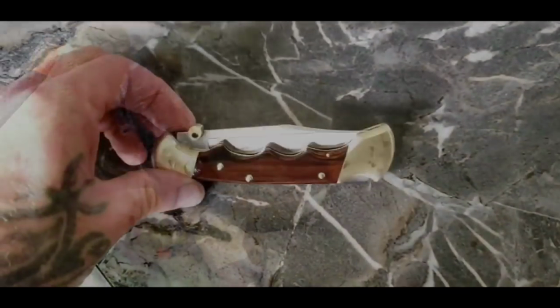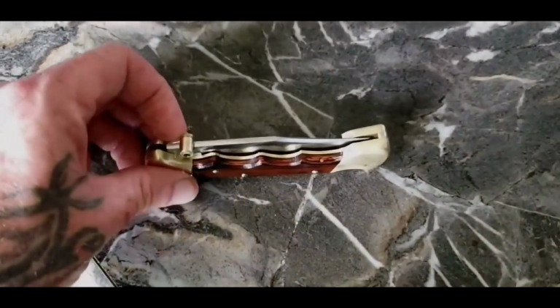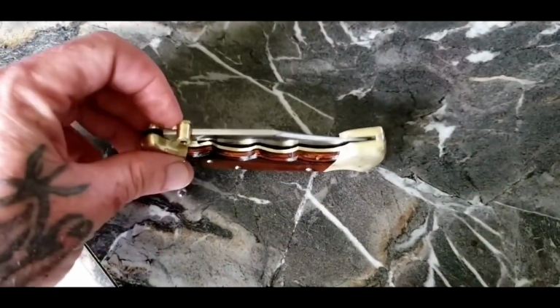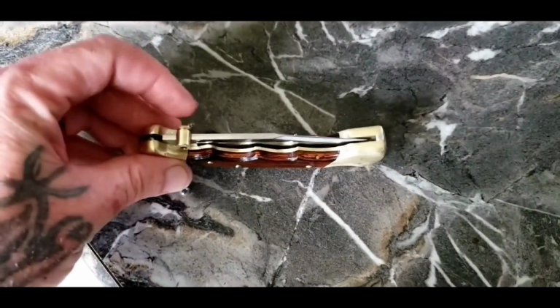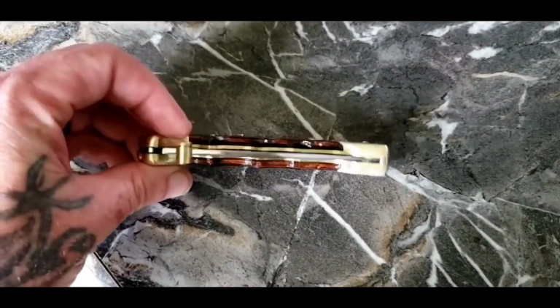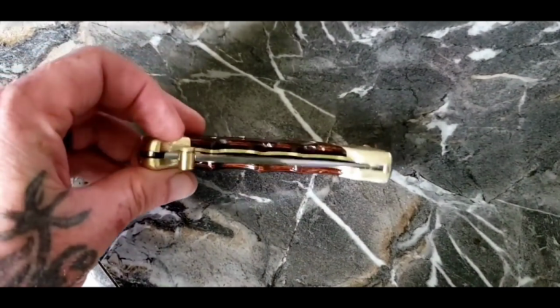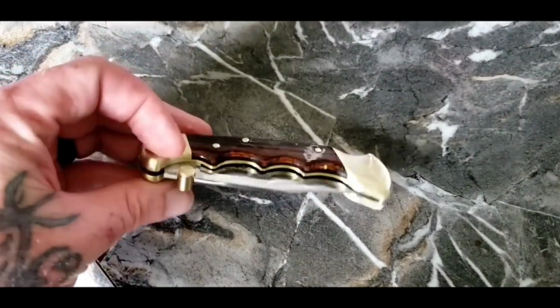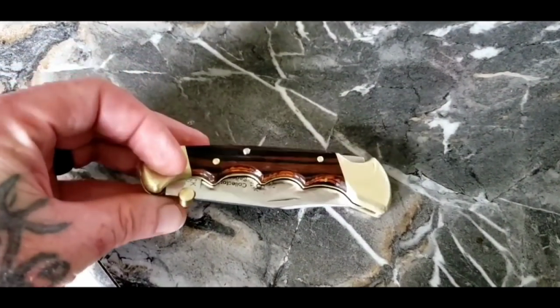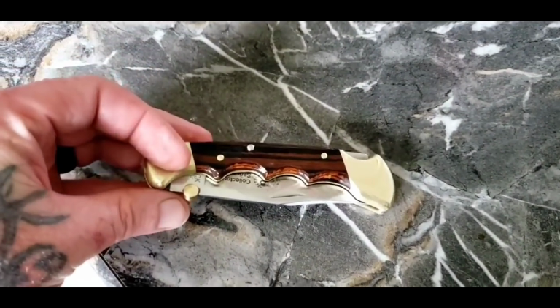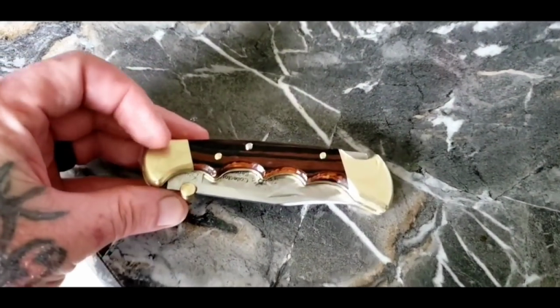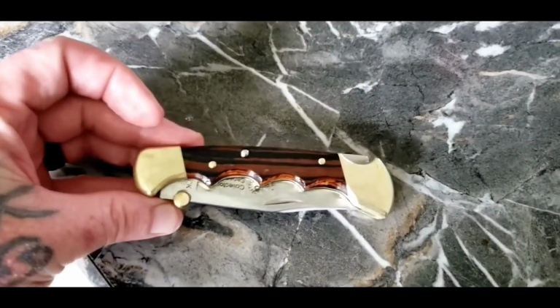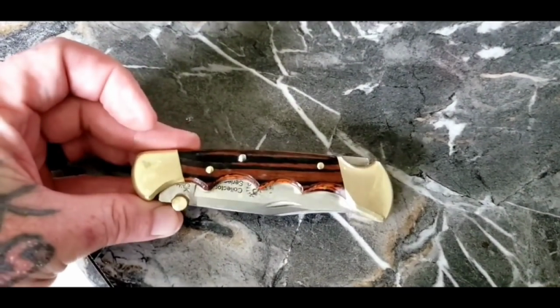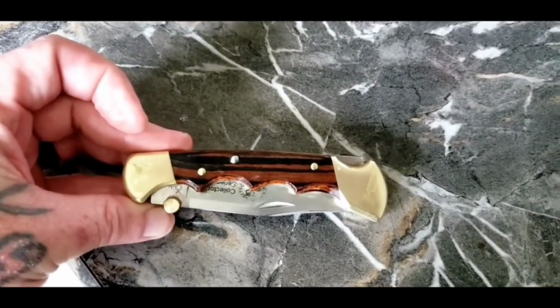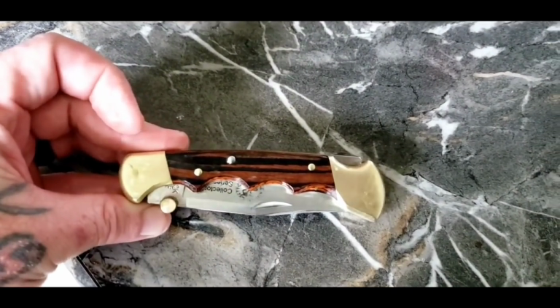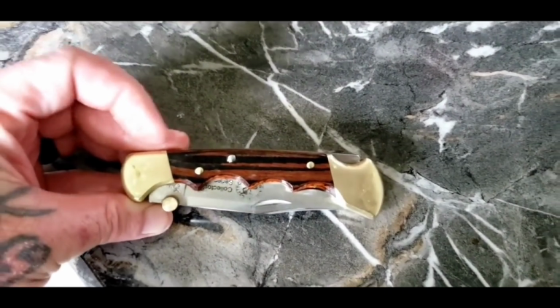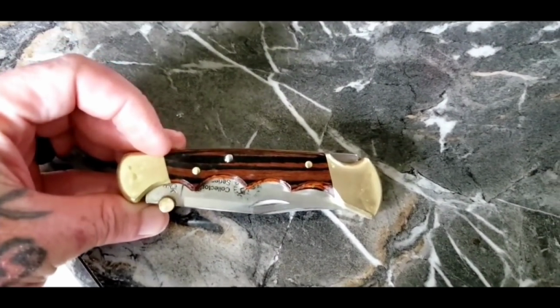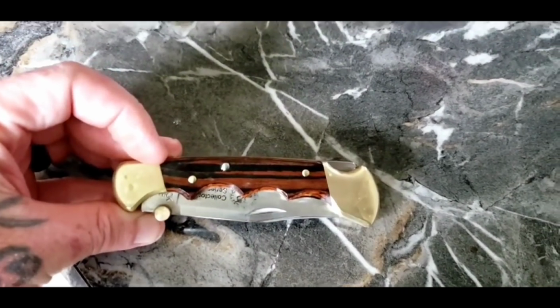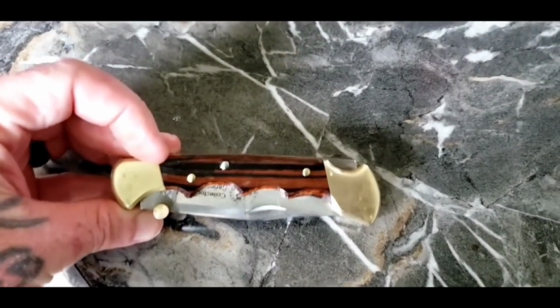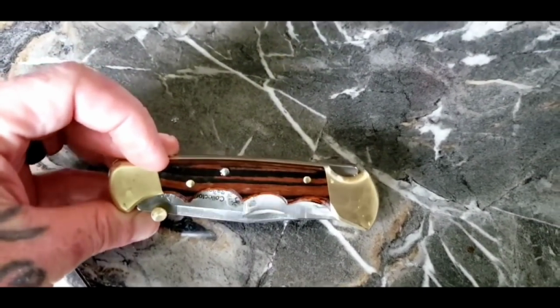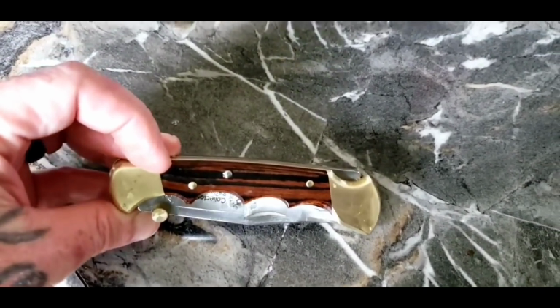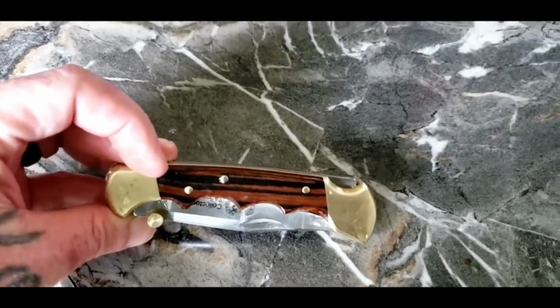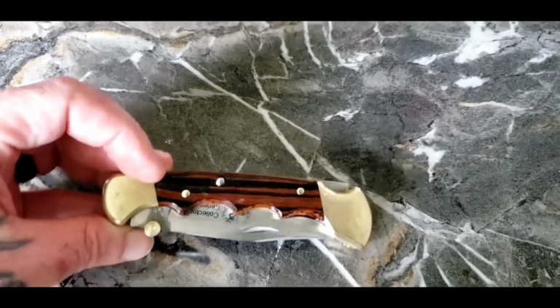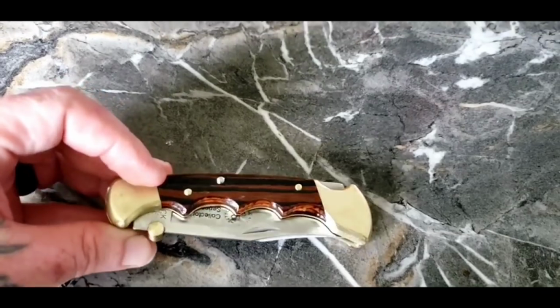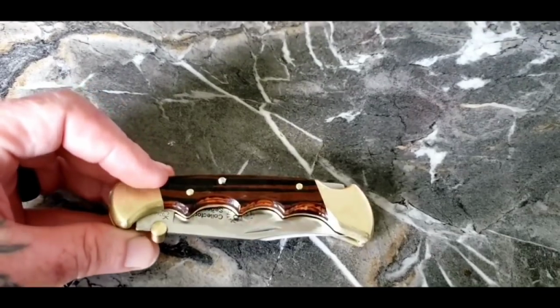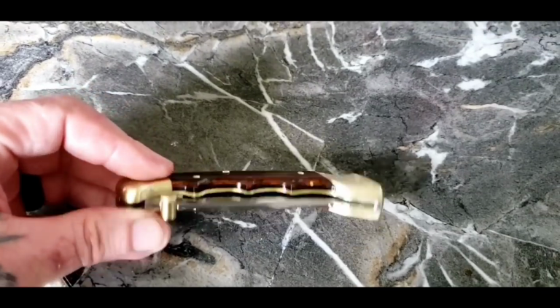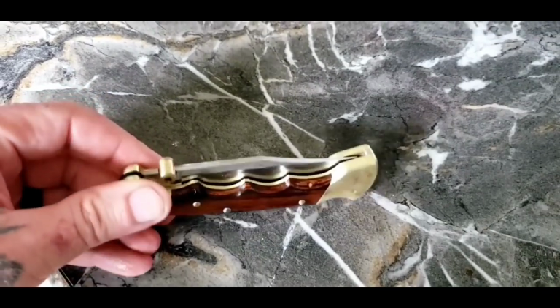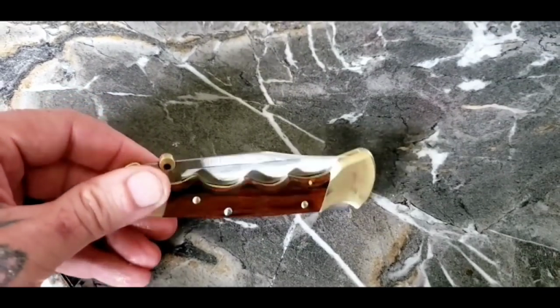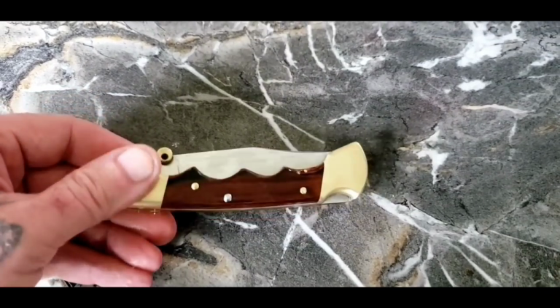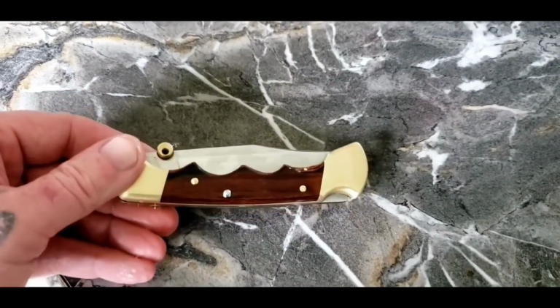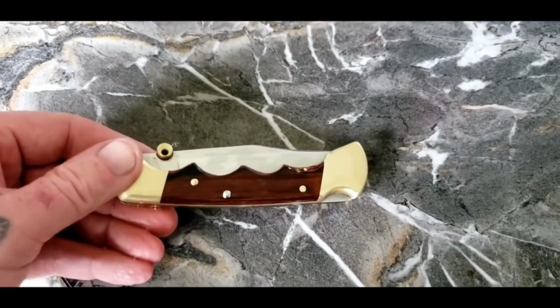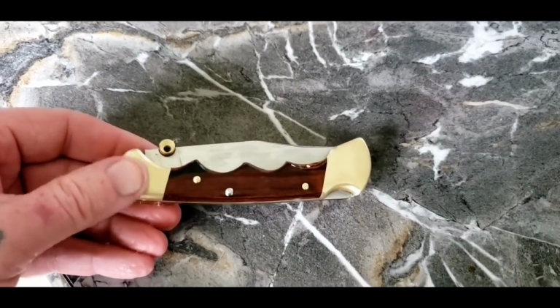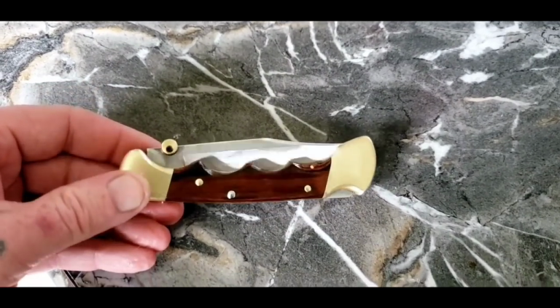Soap and water — just get that buffed out, get it polished up around the corners.